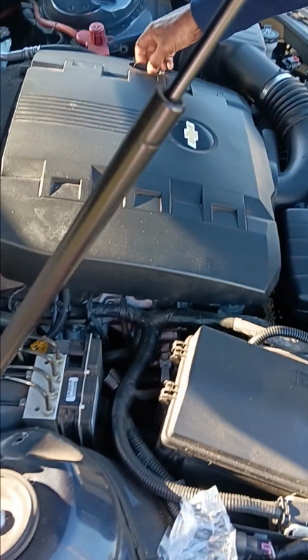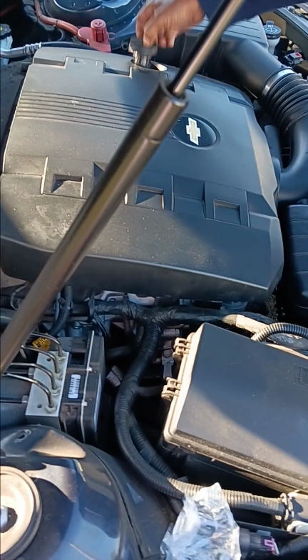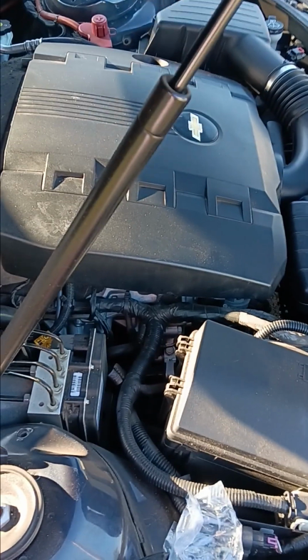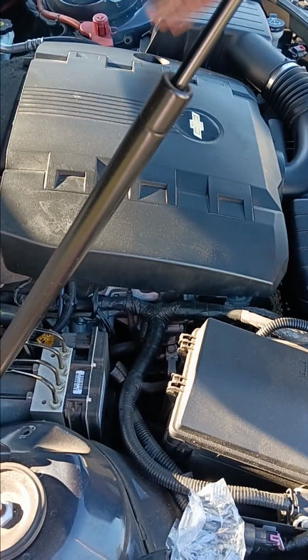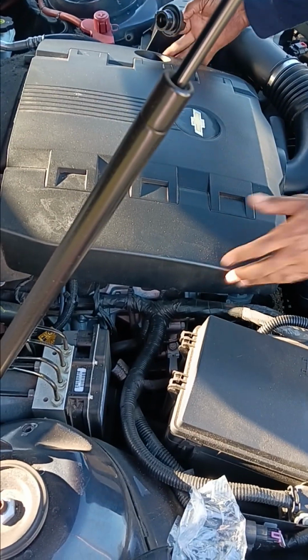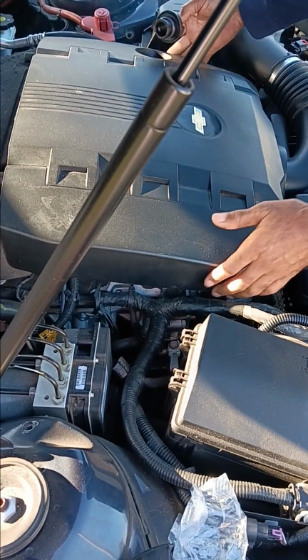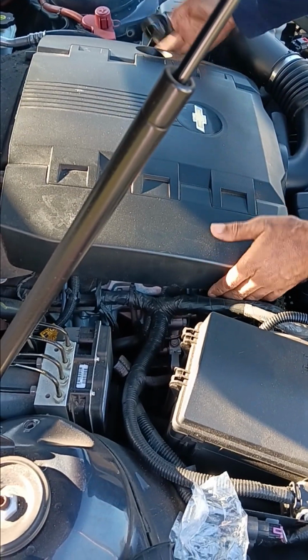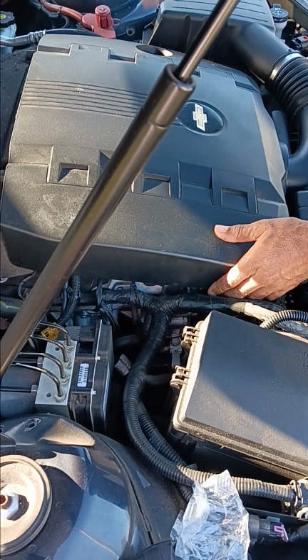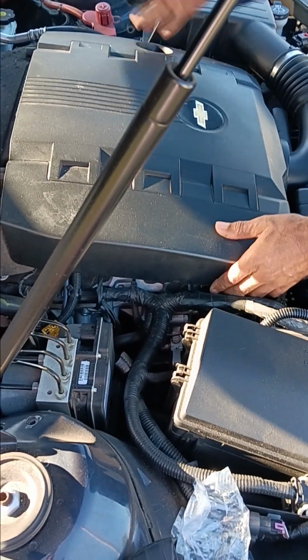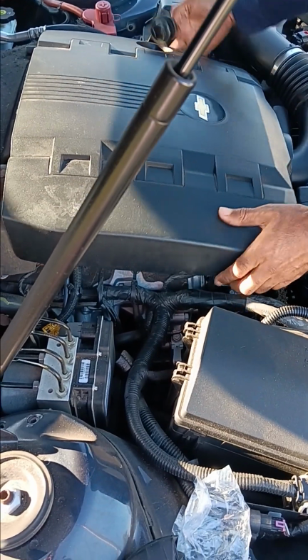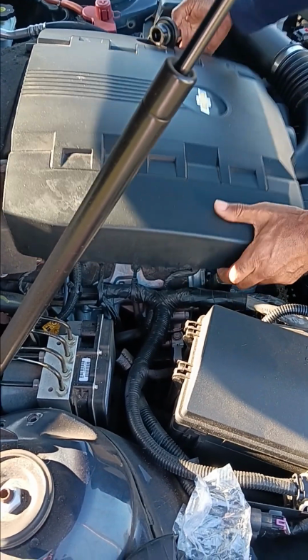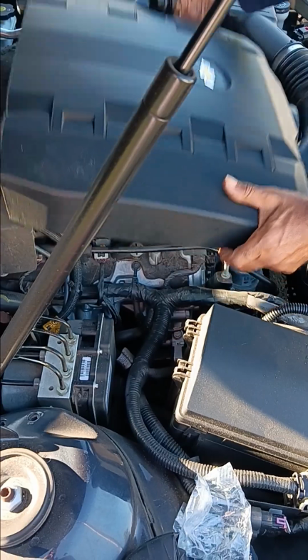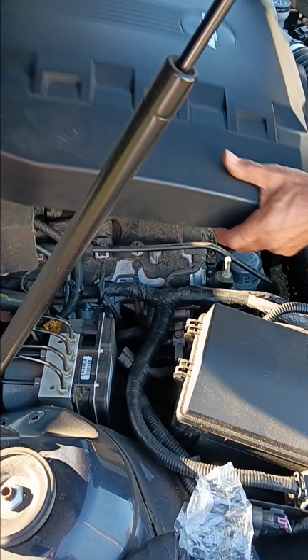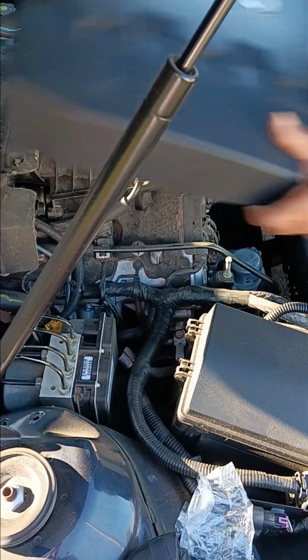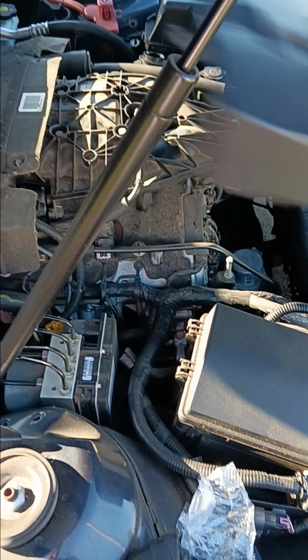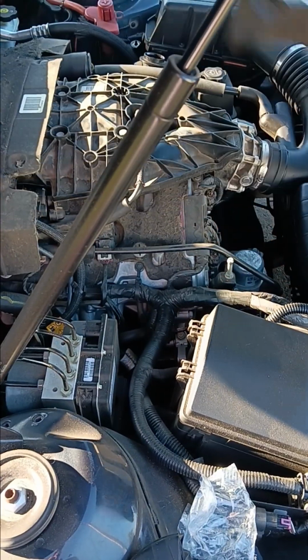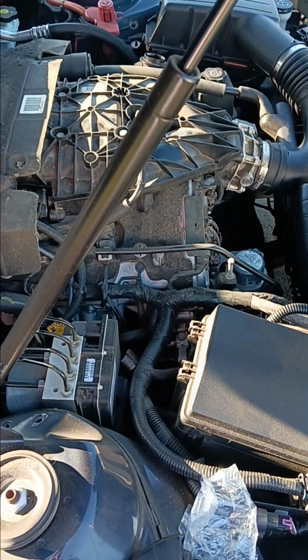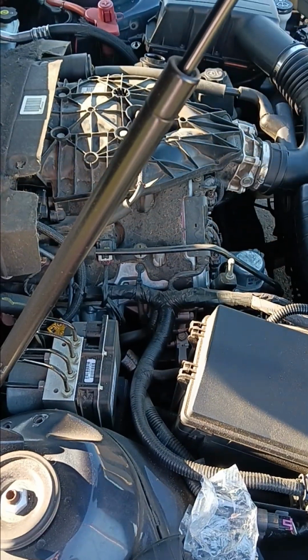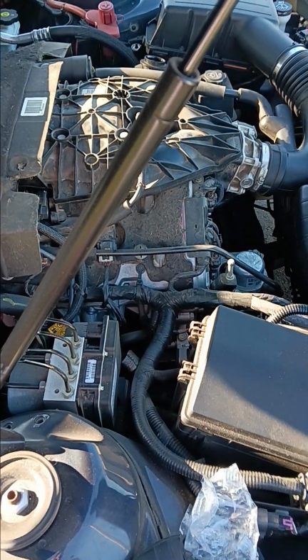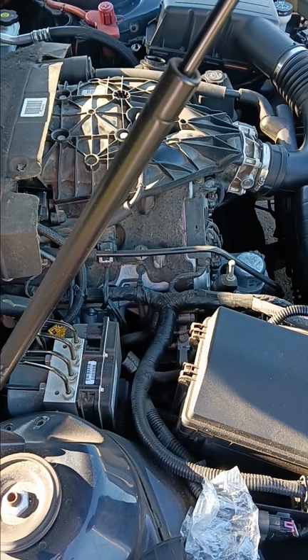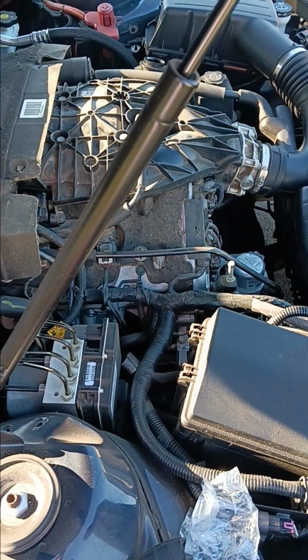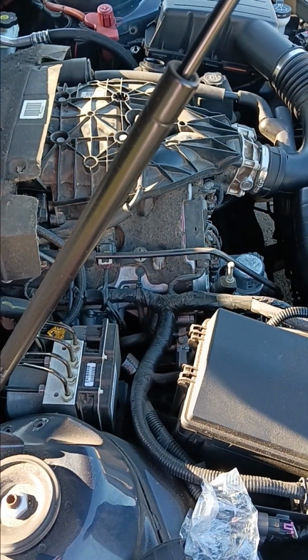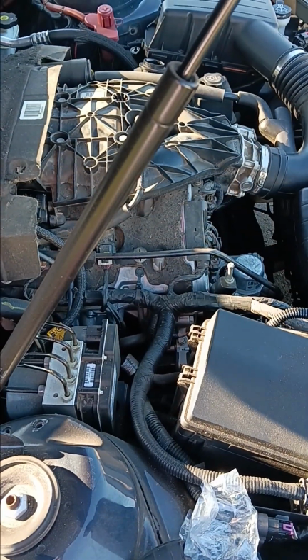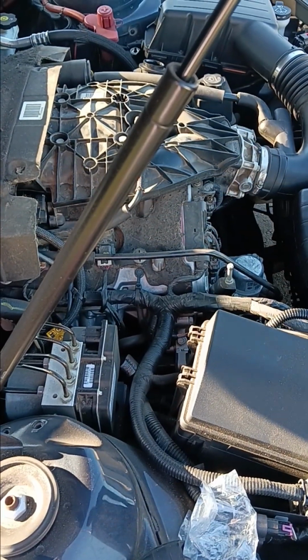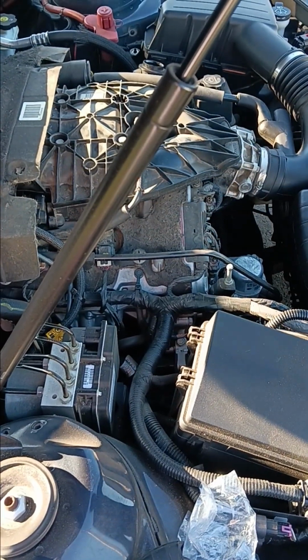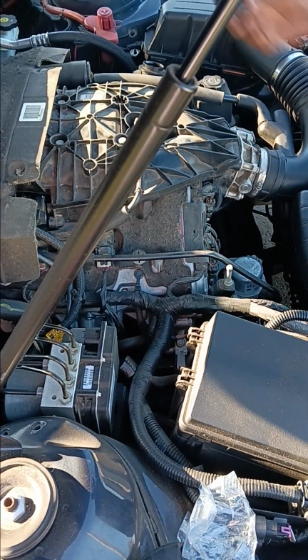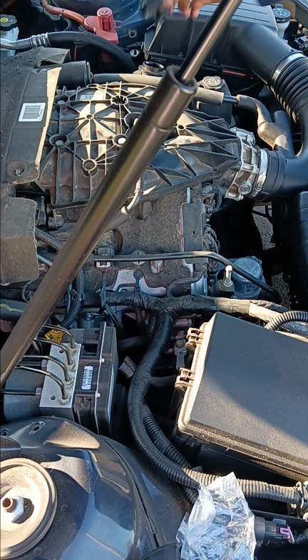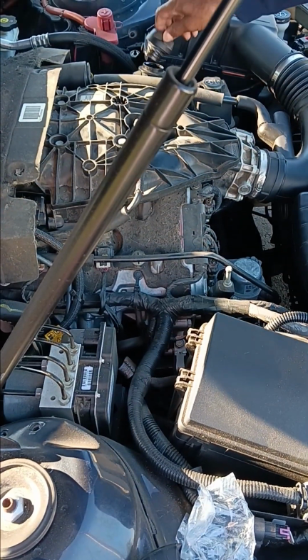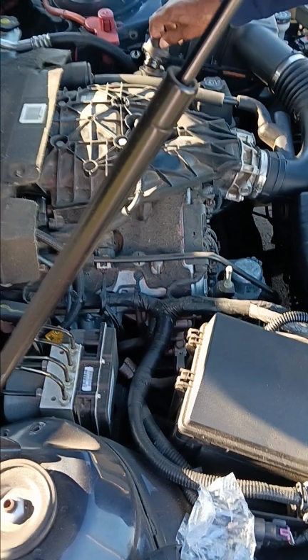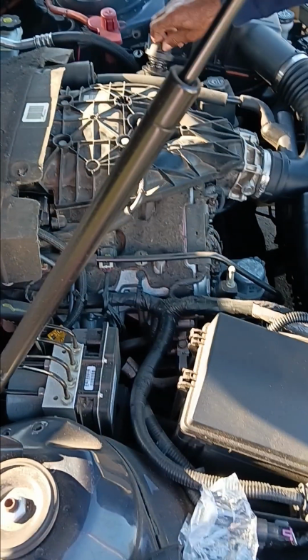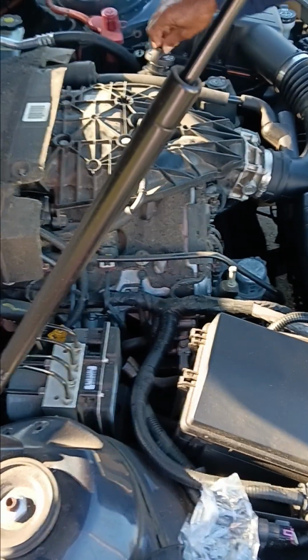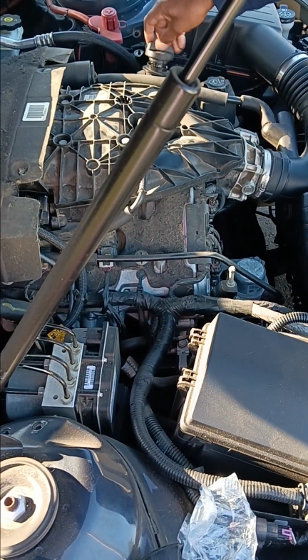You want to remove the oil cap, take off this housing — it pops right off. Then put the oil cap back on.